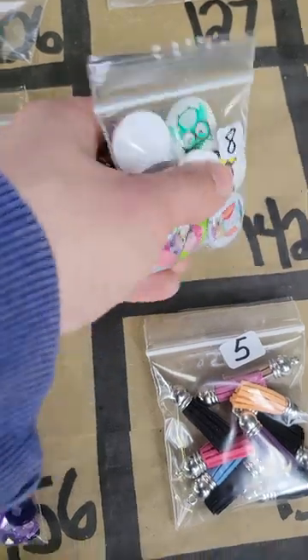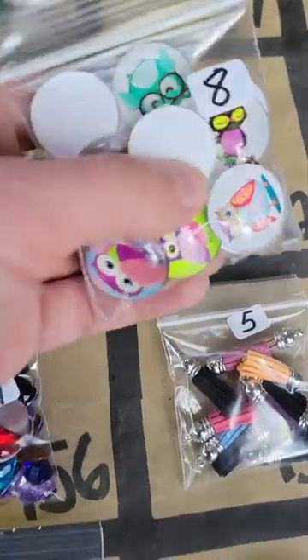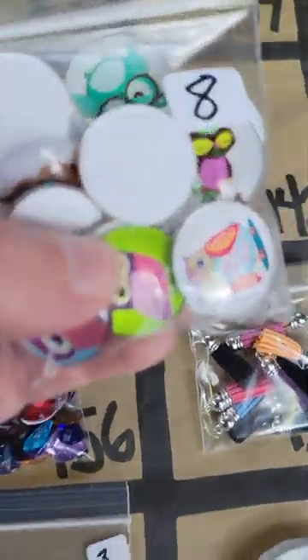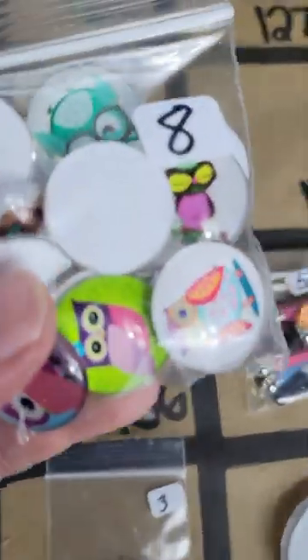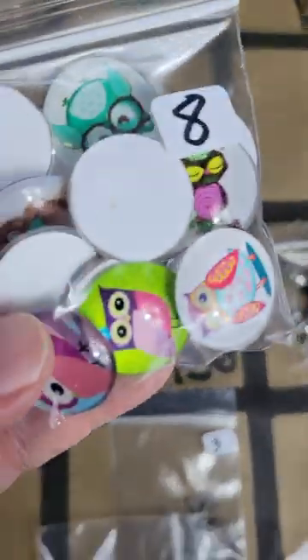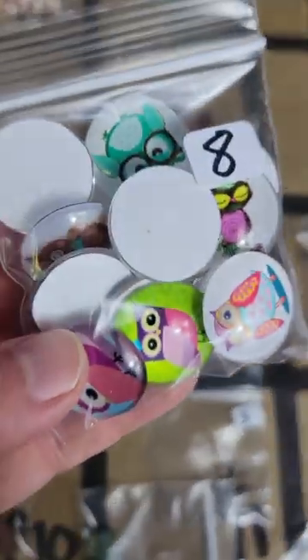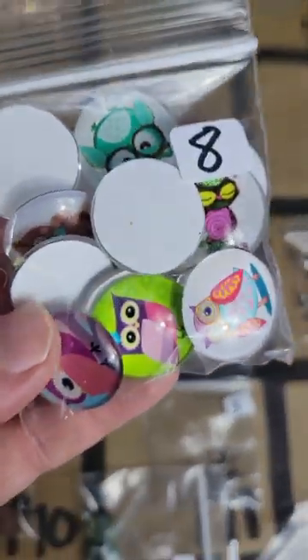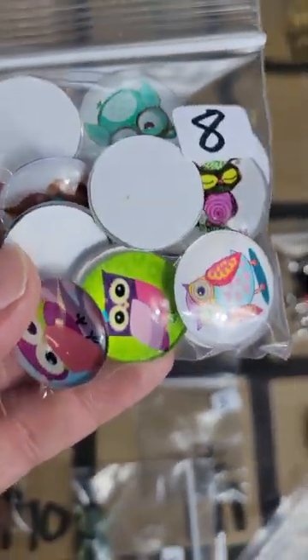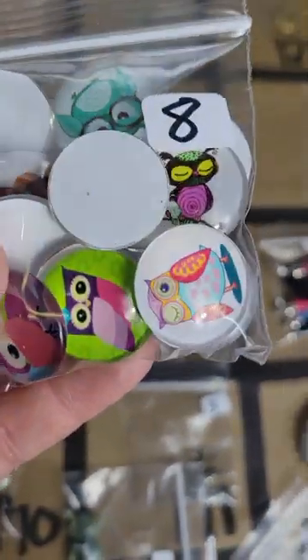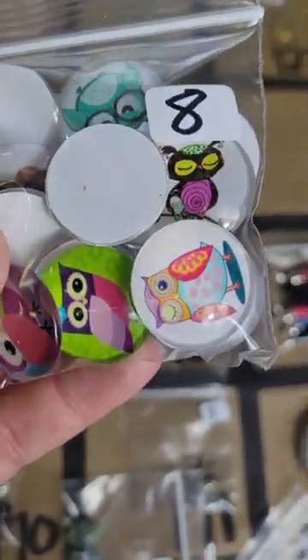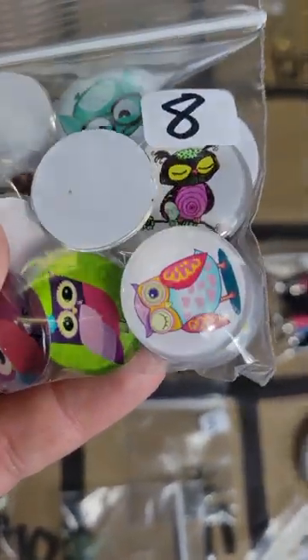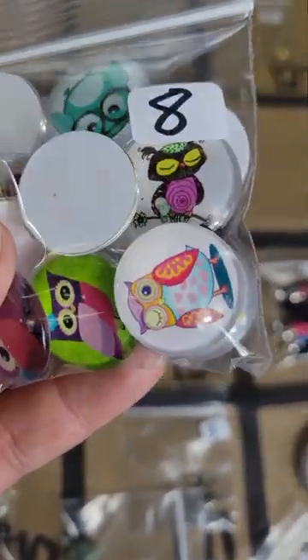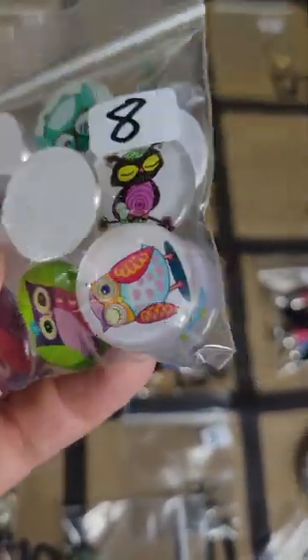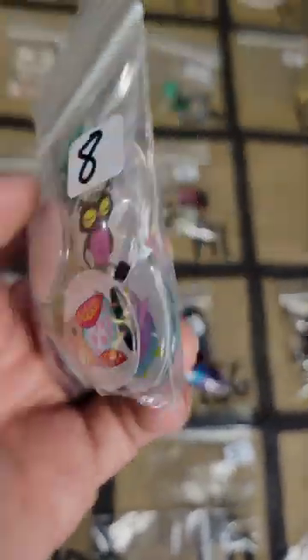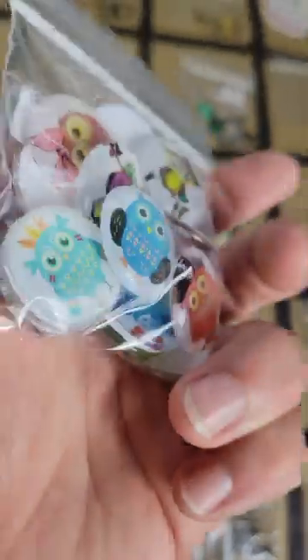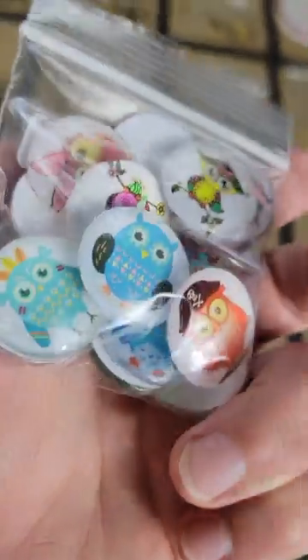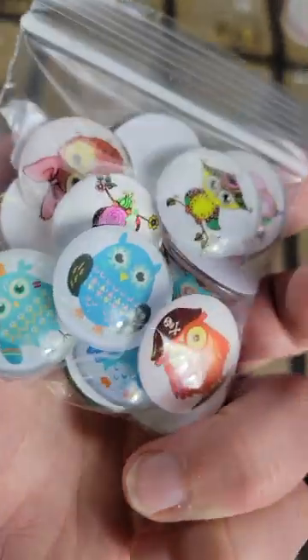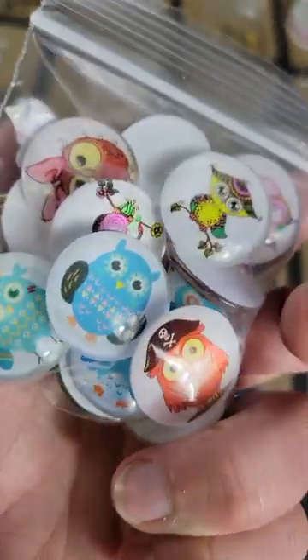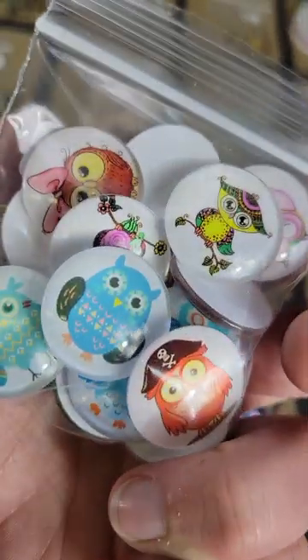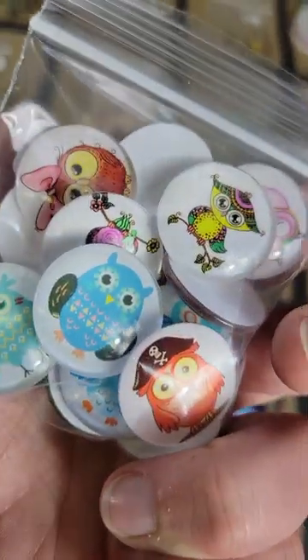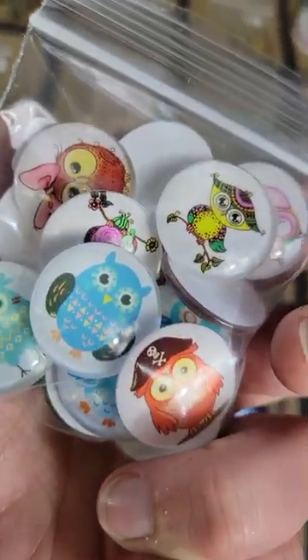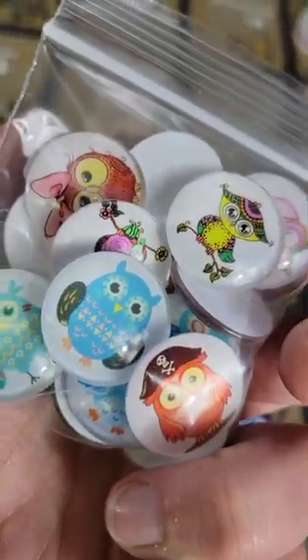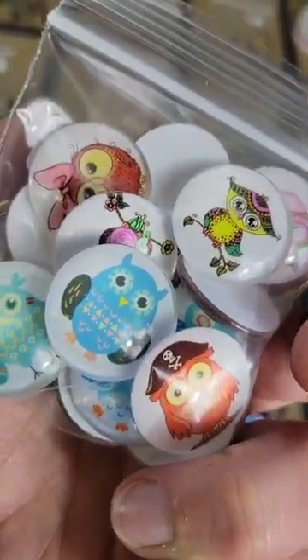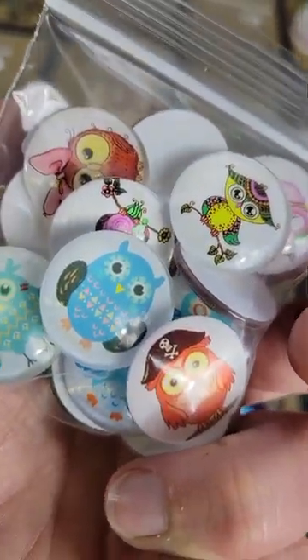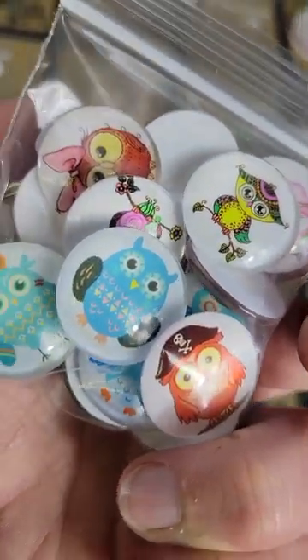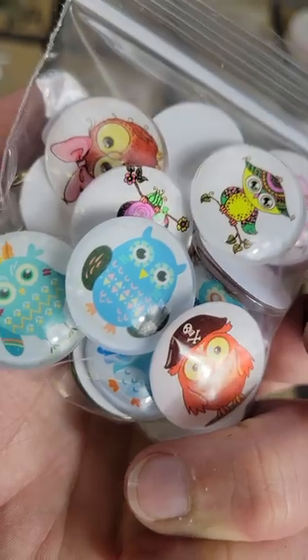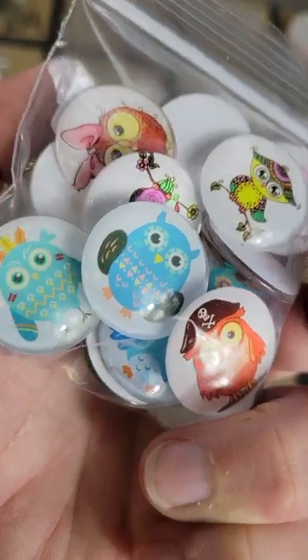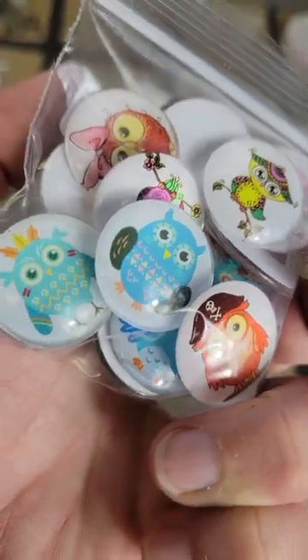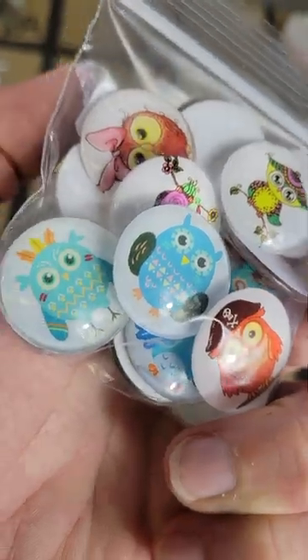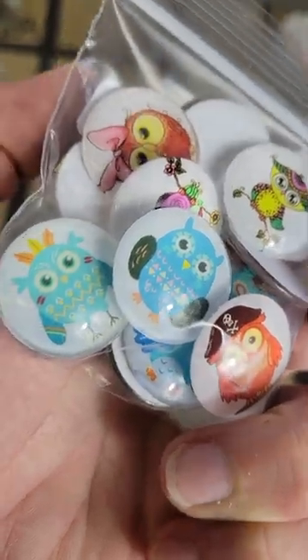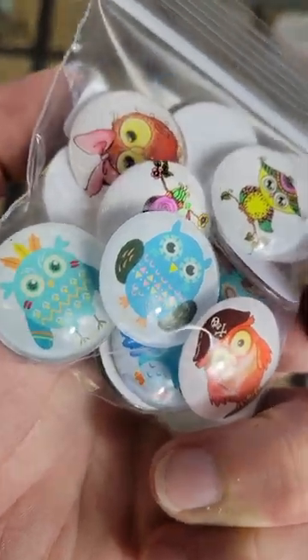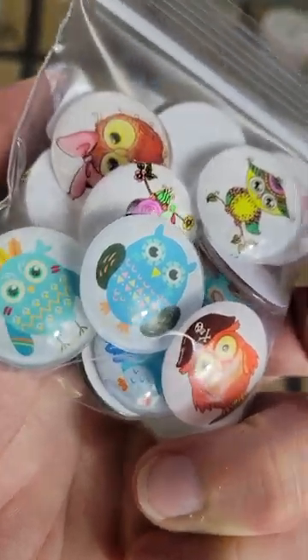Number 142: I have these glass cabochons — these are little owls, eight dollars, there's a bunch in there. Very cute little owls.